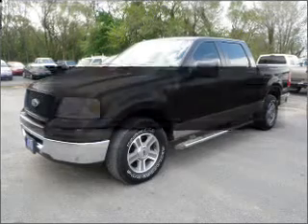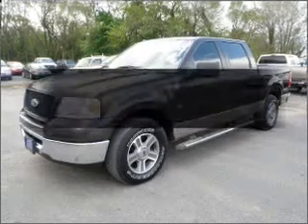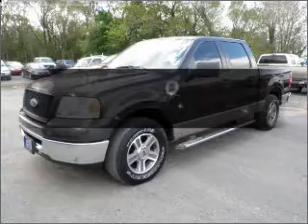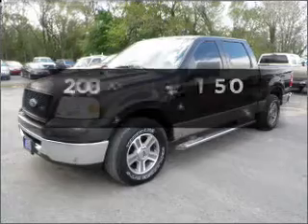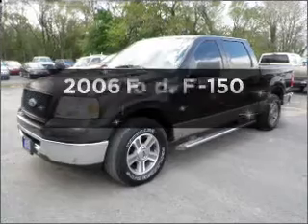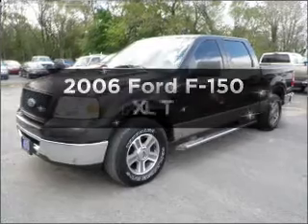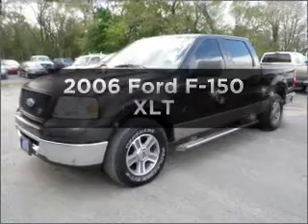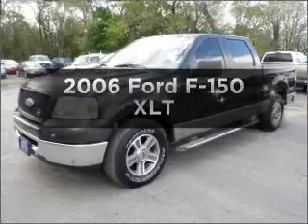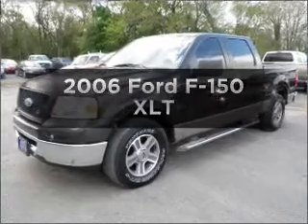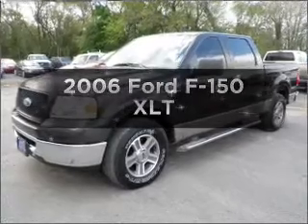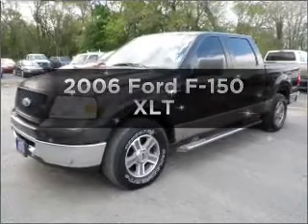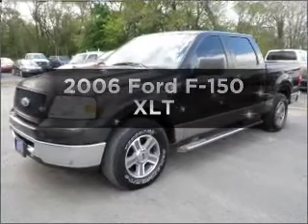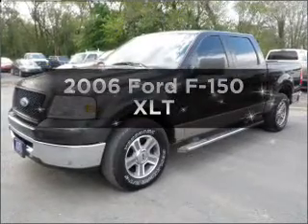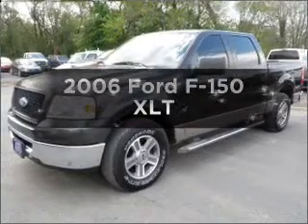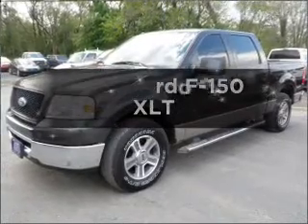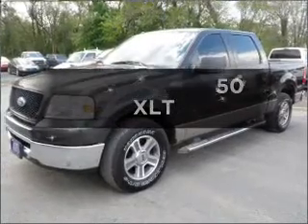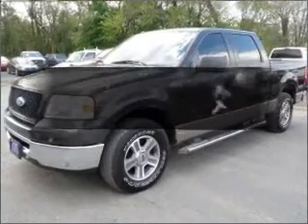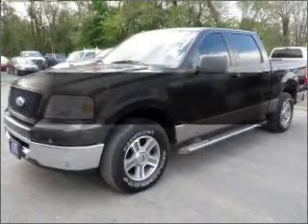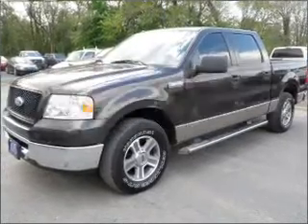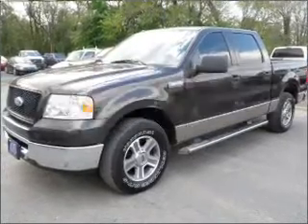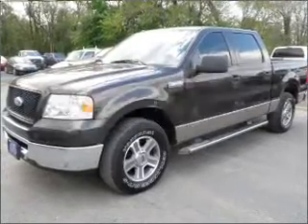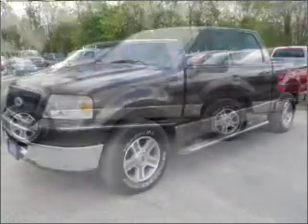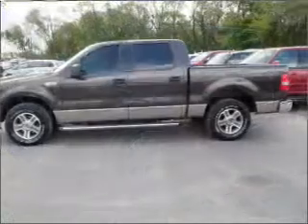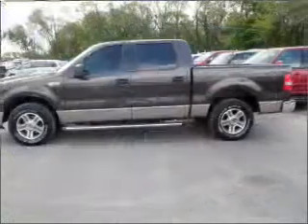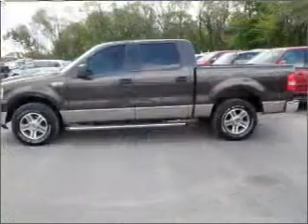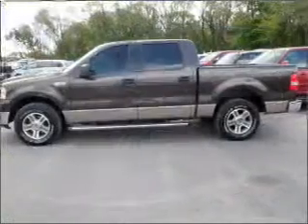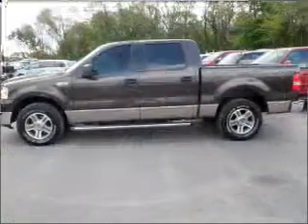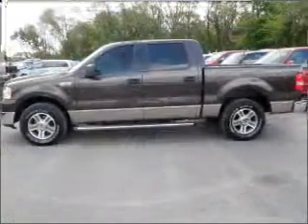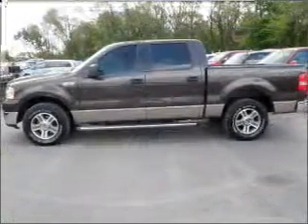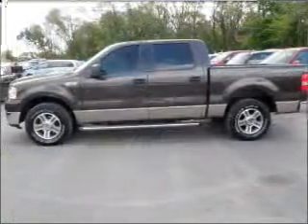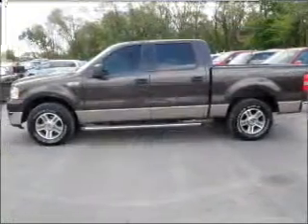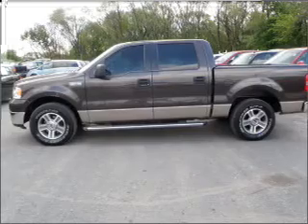Presenting the 2006 Ford F-150 — everything you need under one roof with this great vehicle.